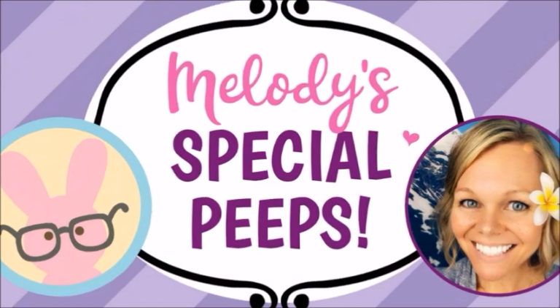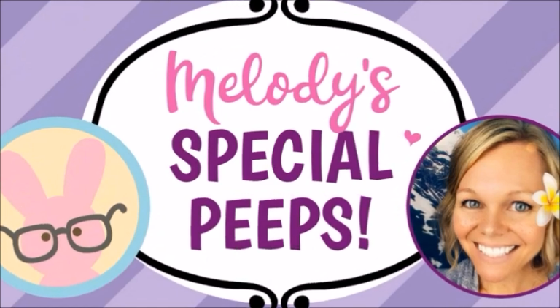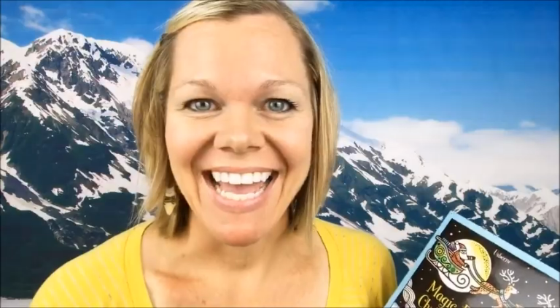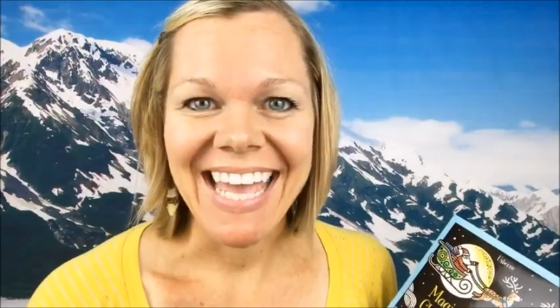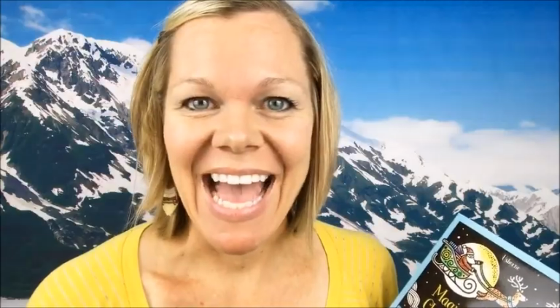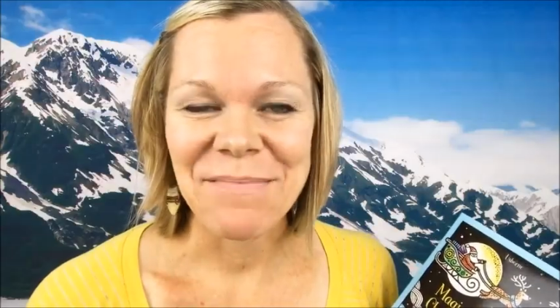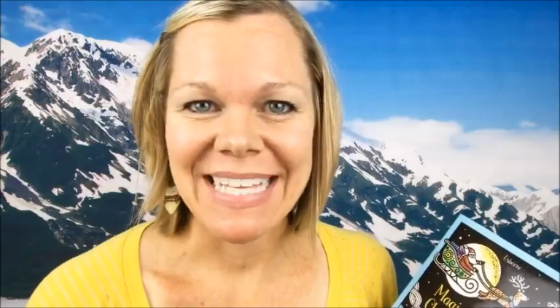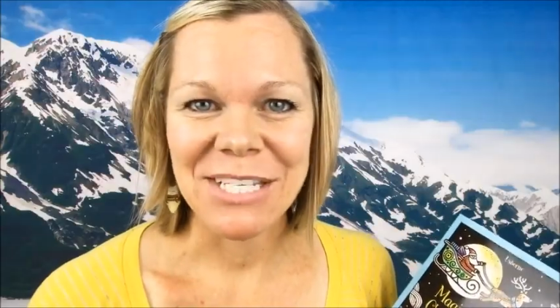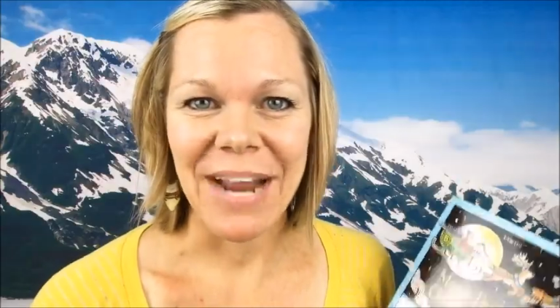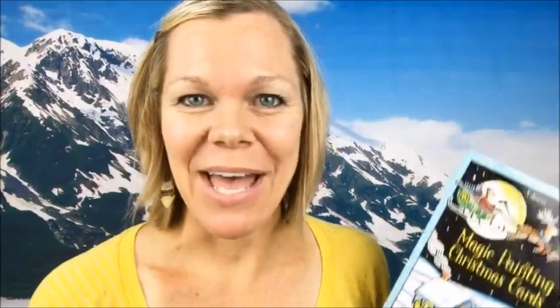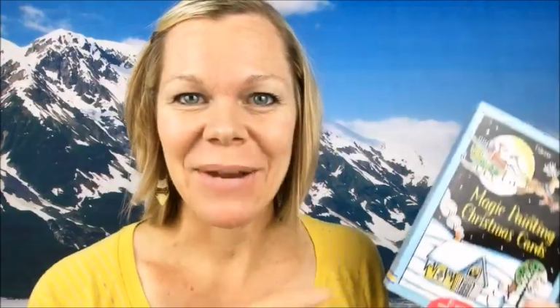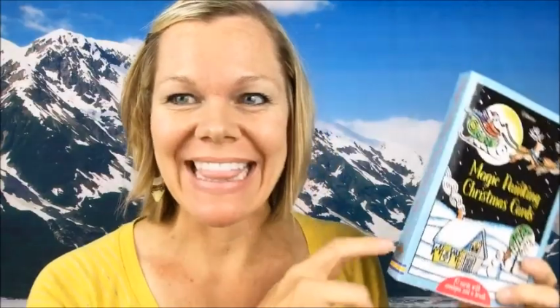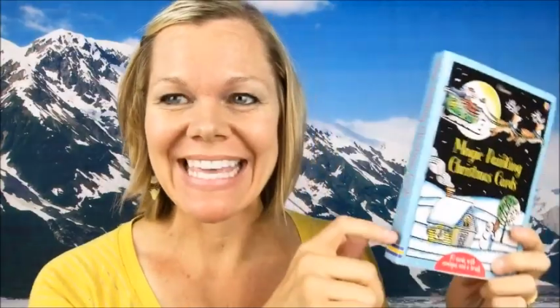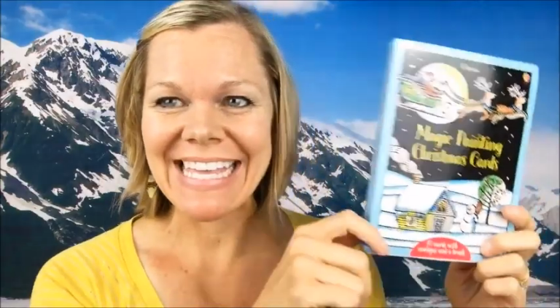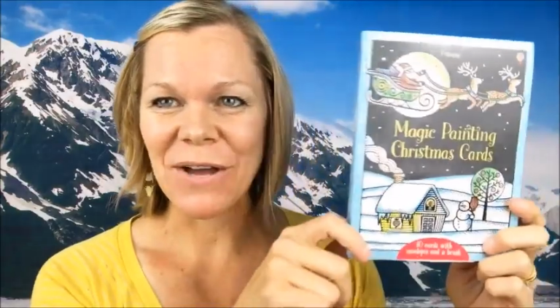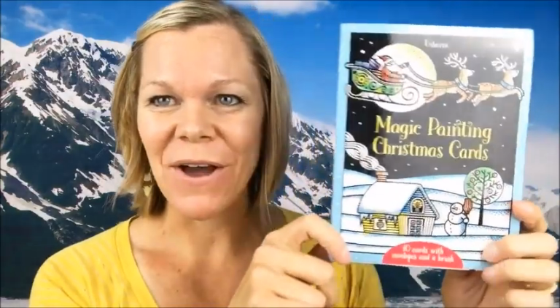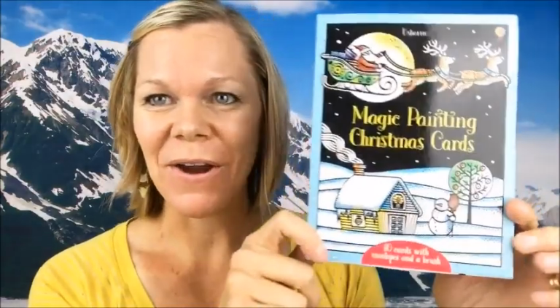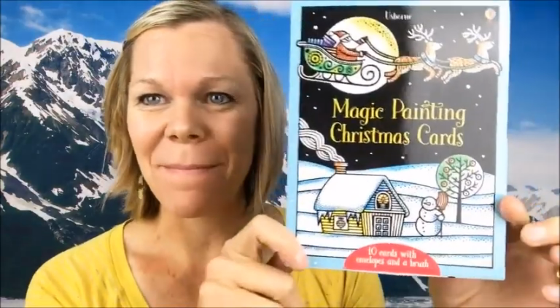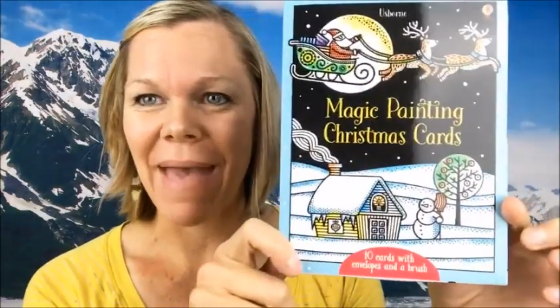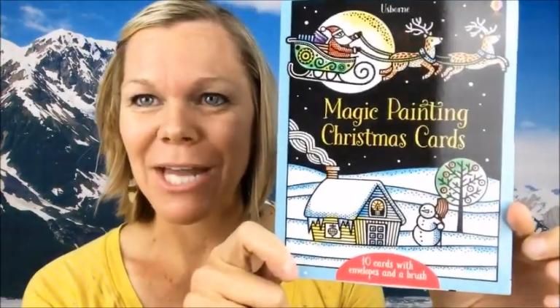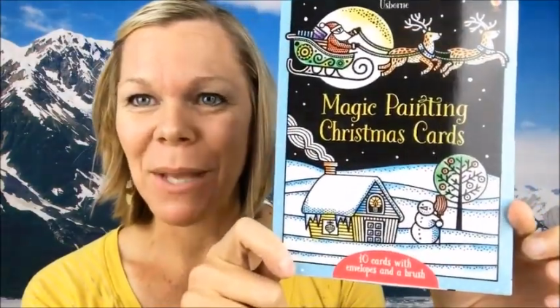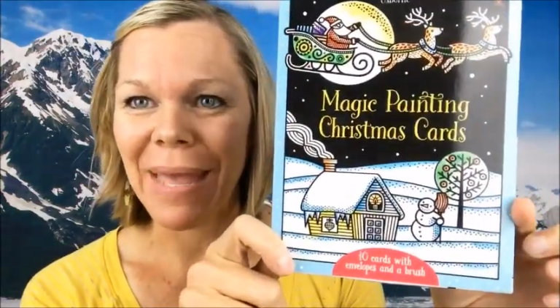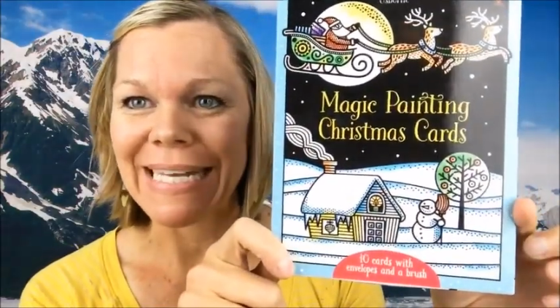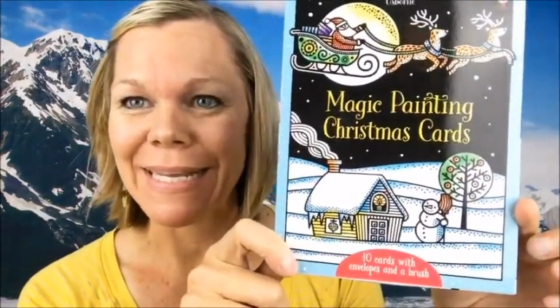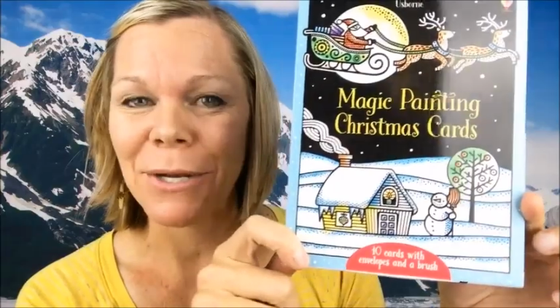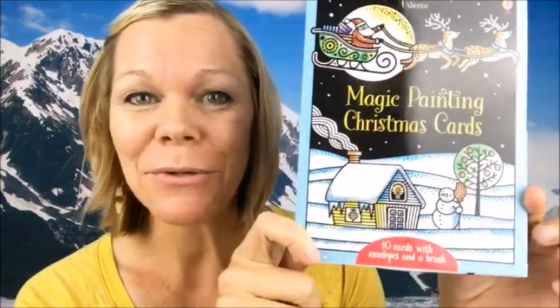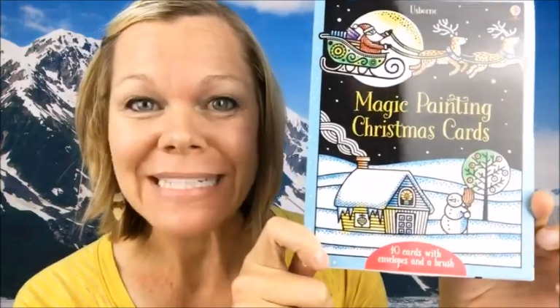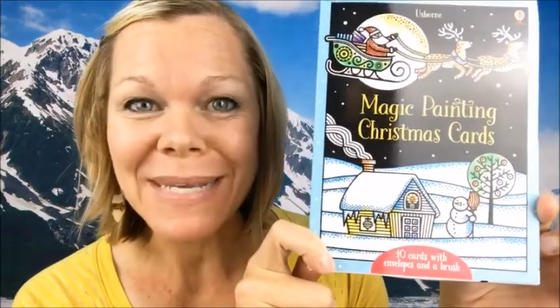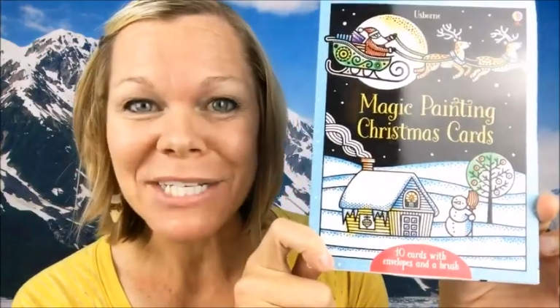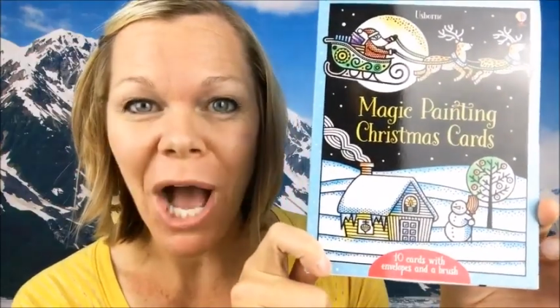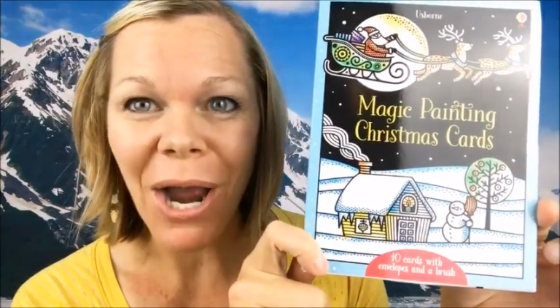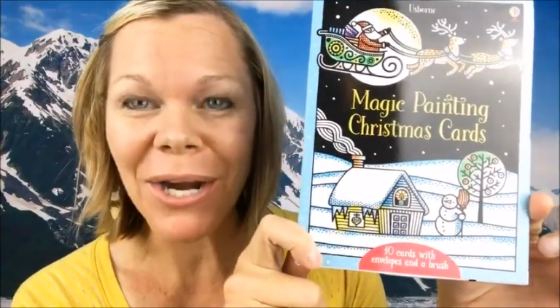Hi, I'm Melody Stroud, and these are Magic Painting Christmas cards.